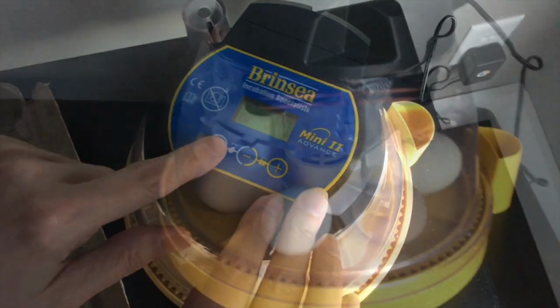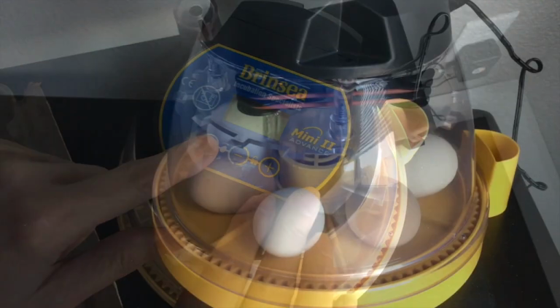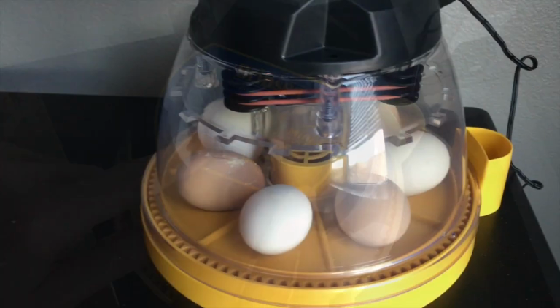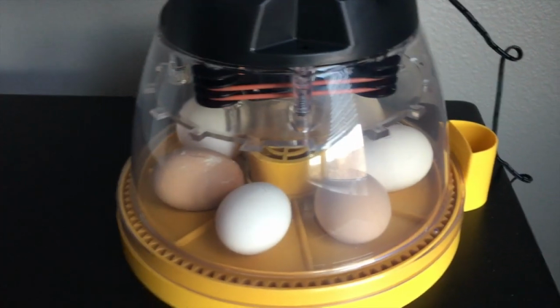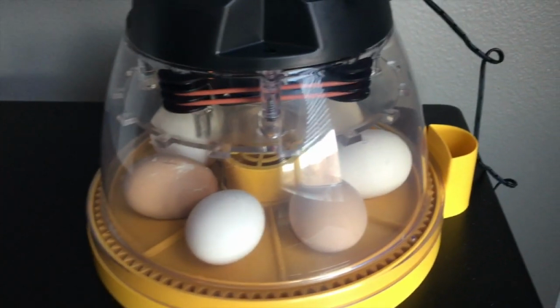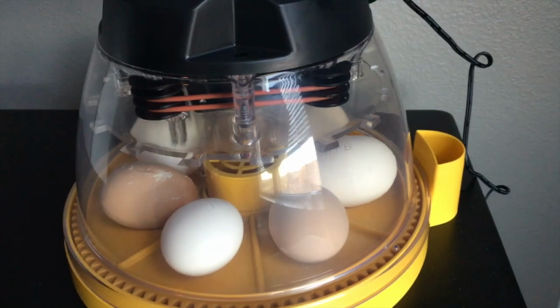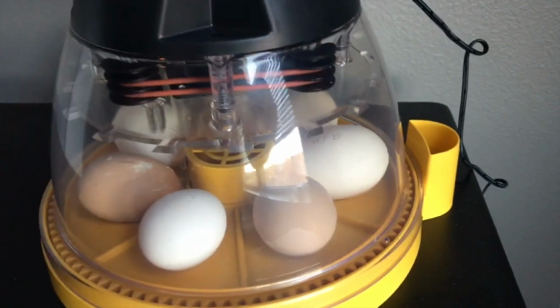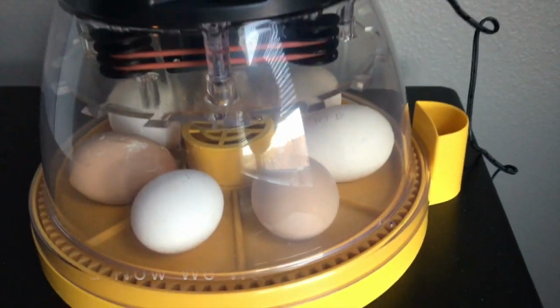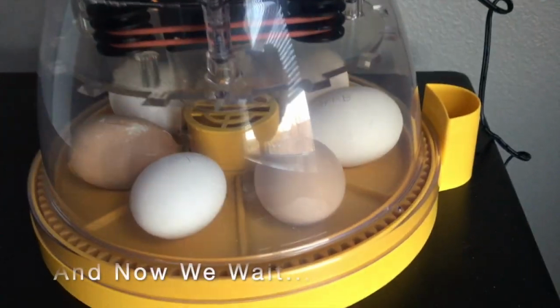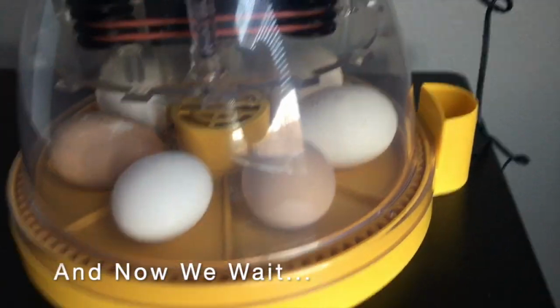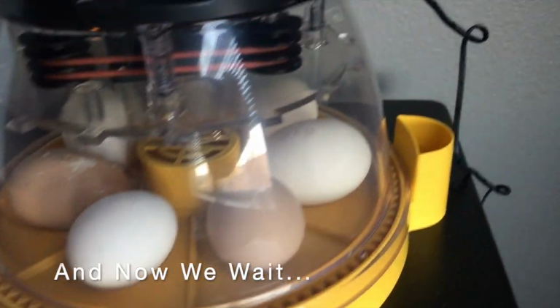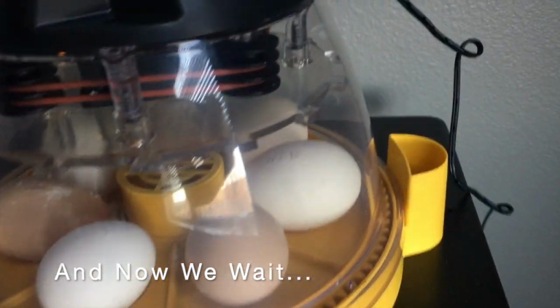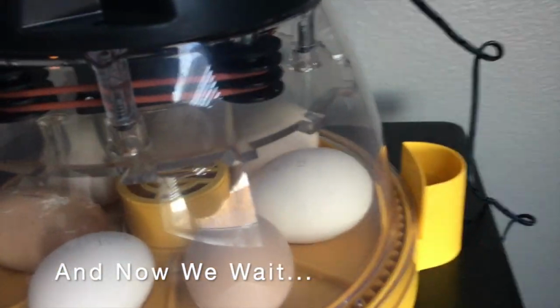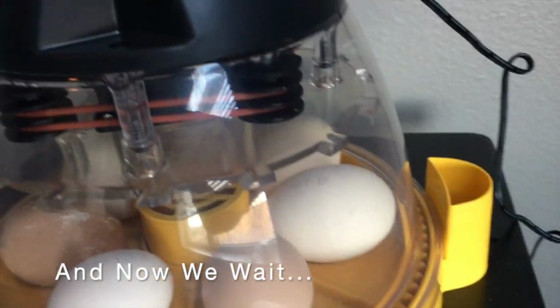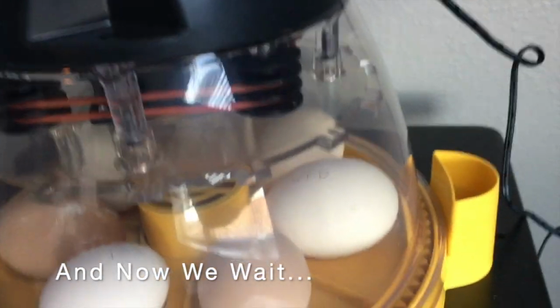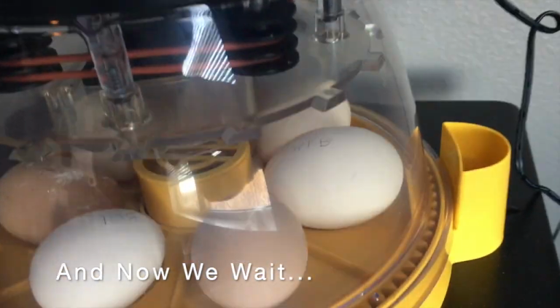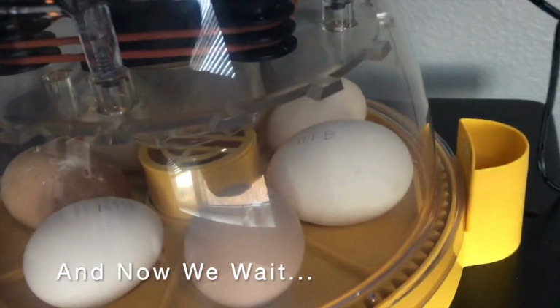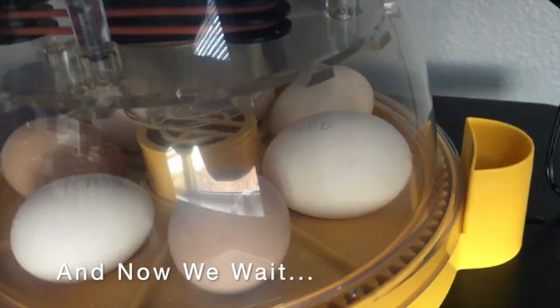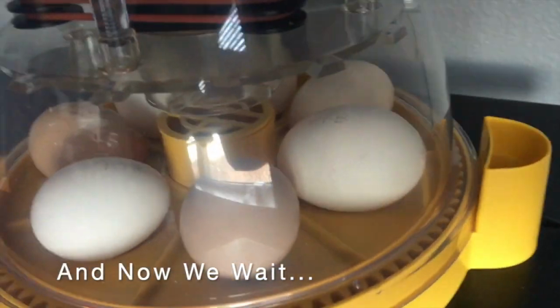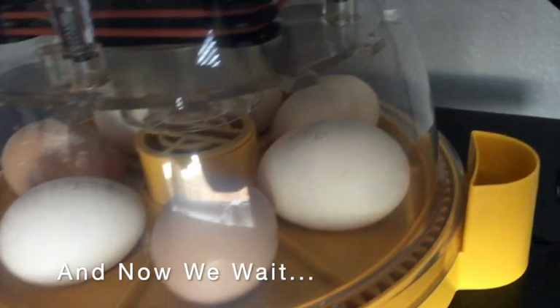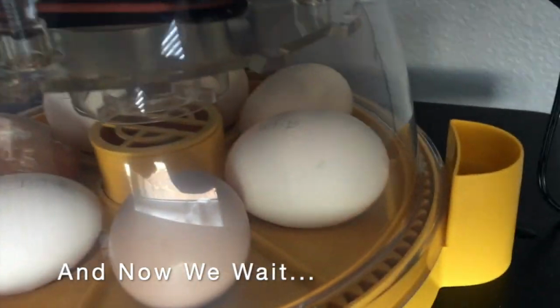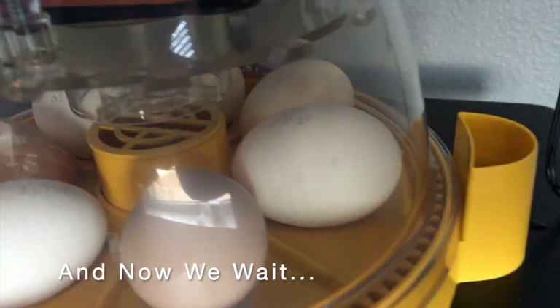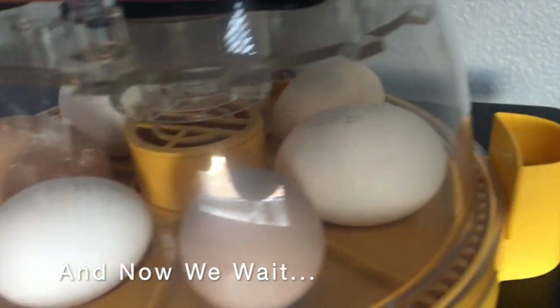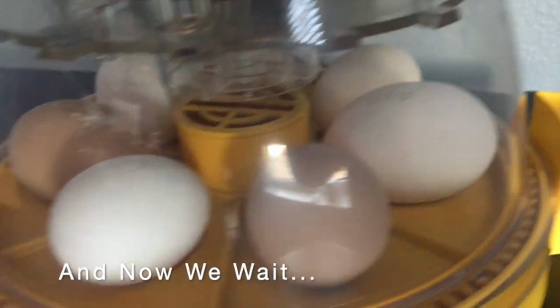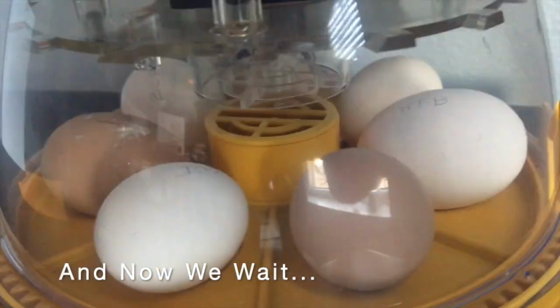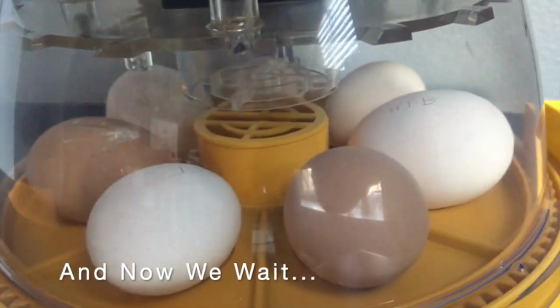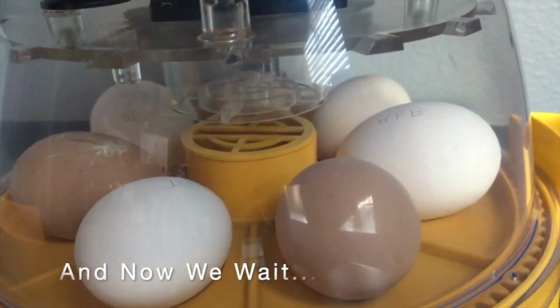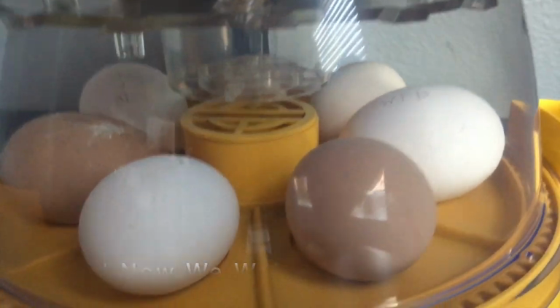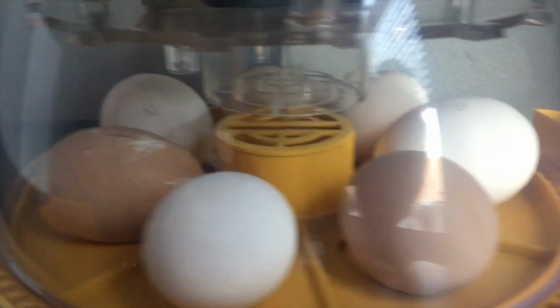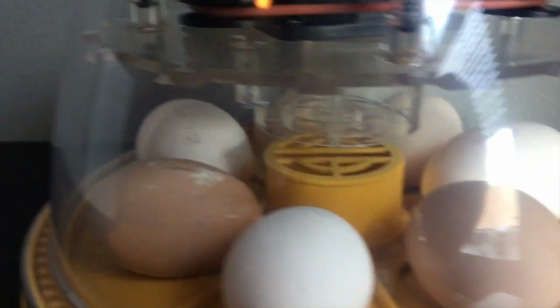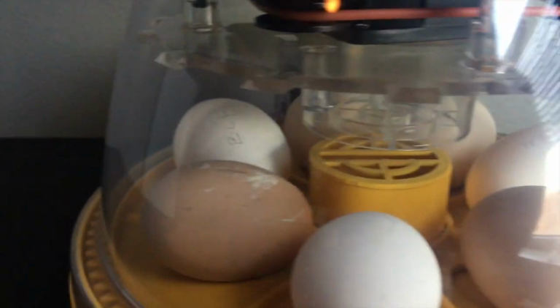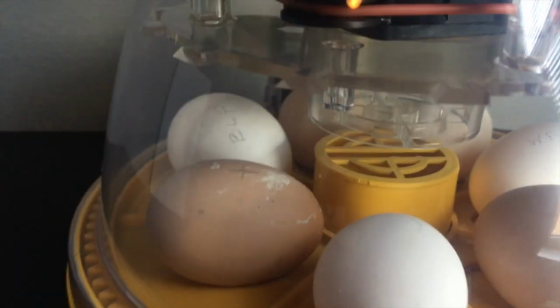This is day one — this is before. There are all the eggs, all seven of them.